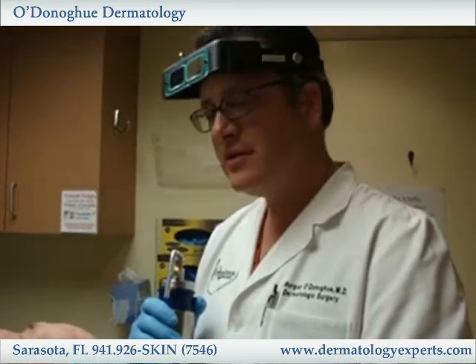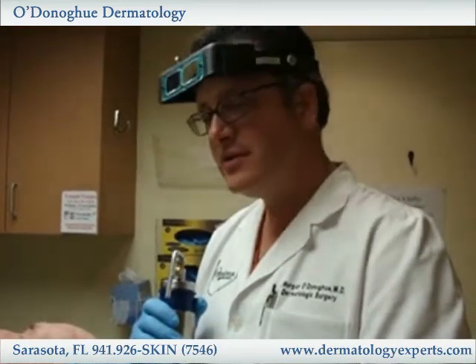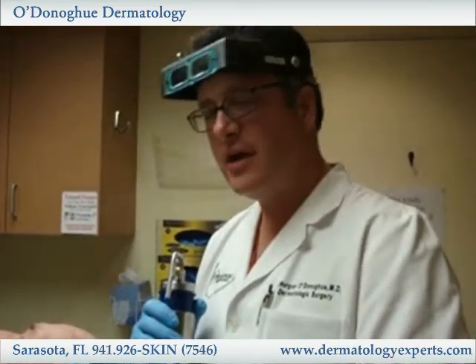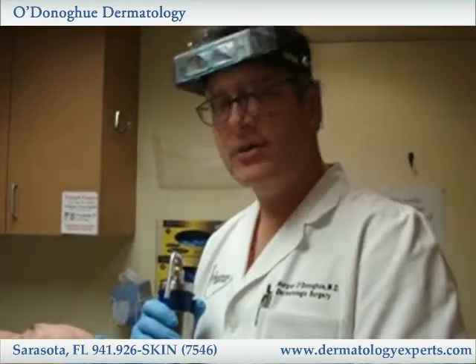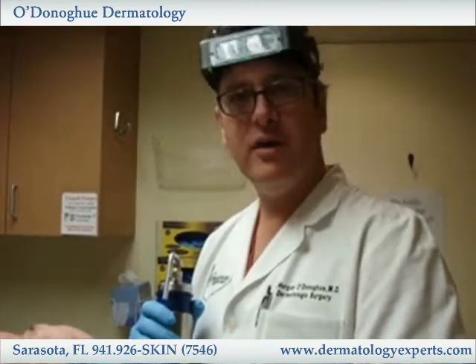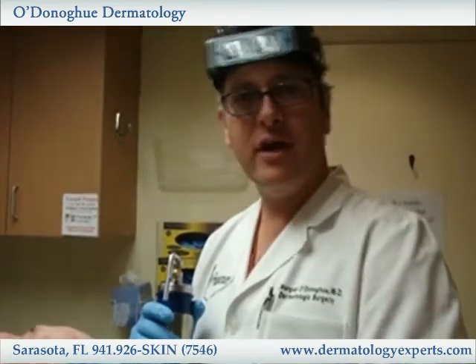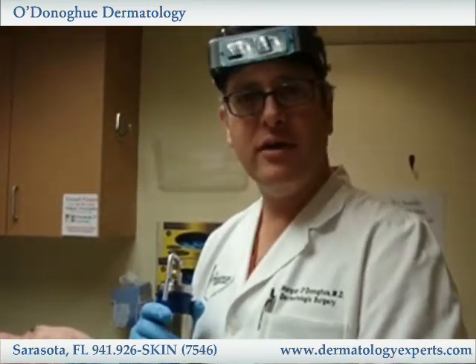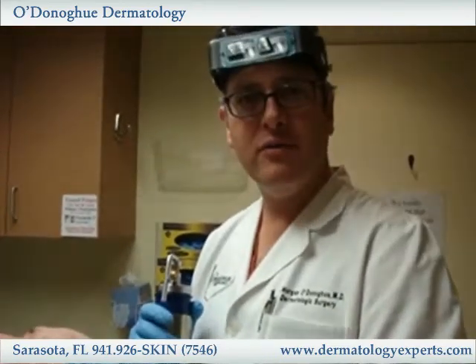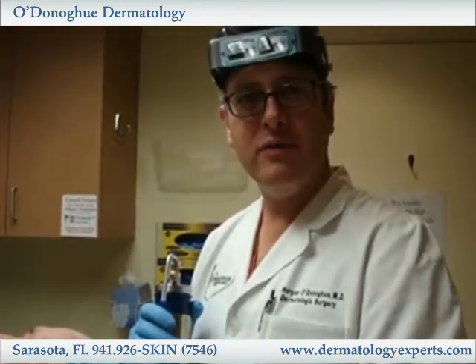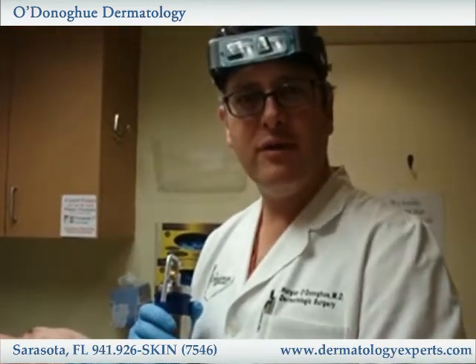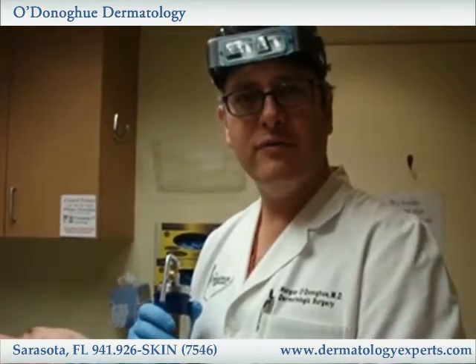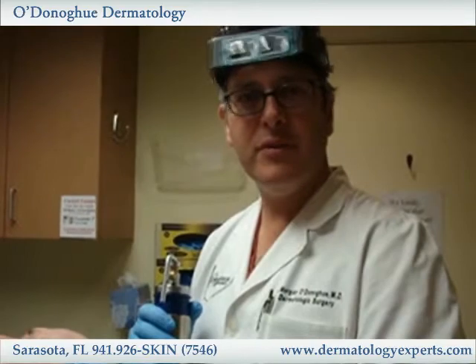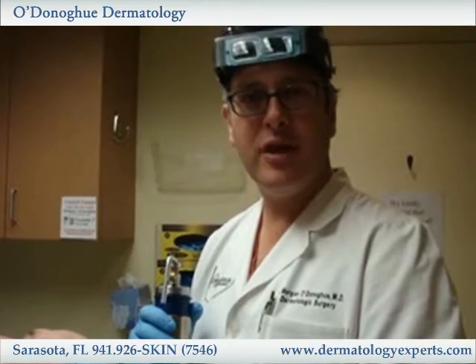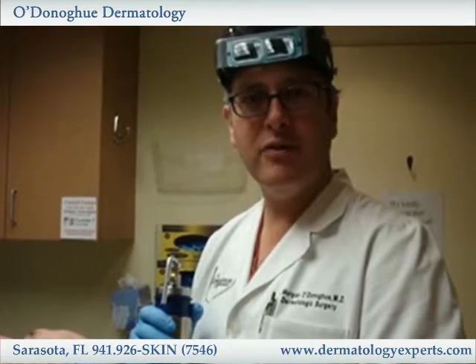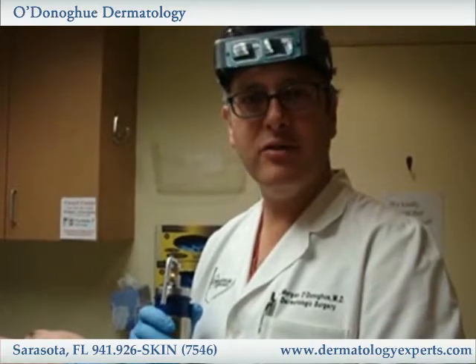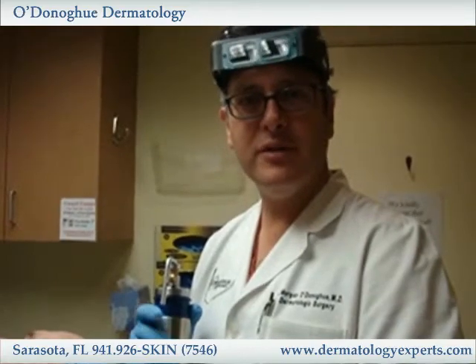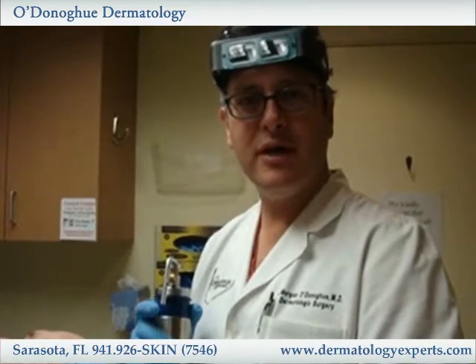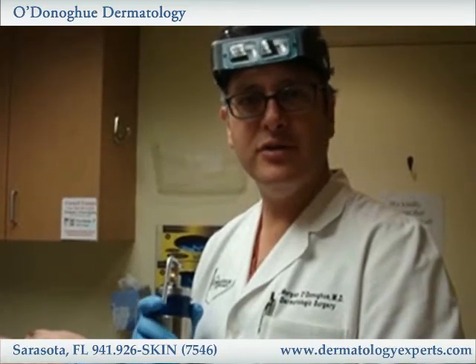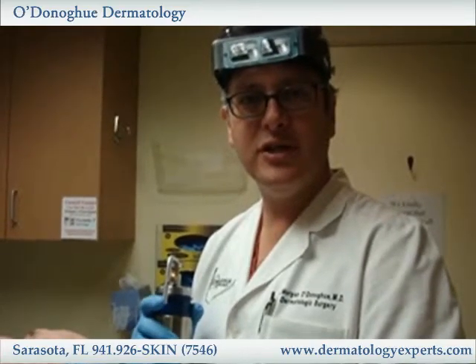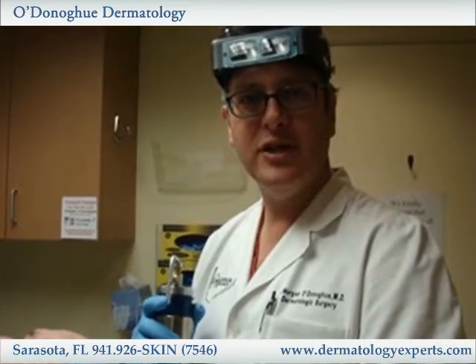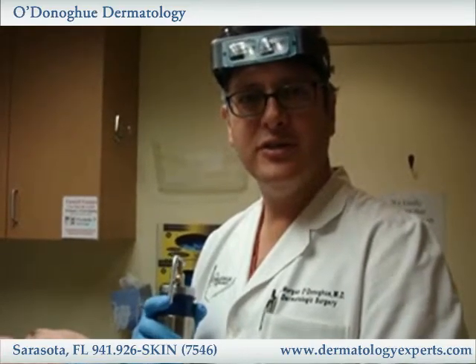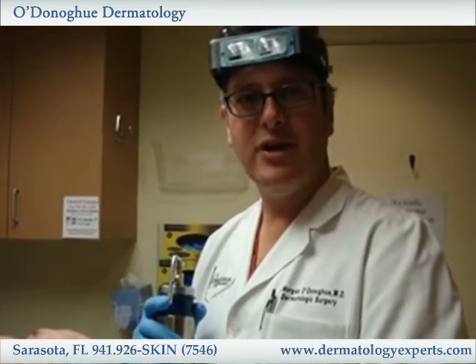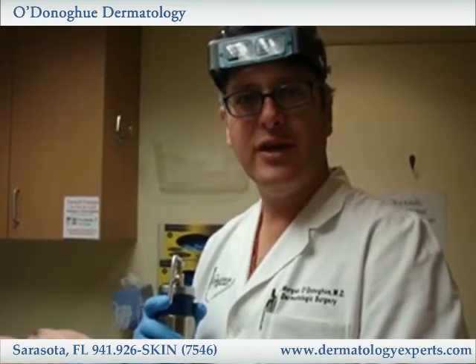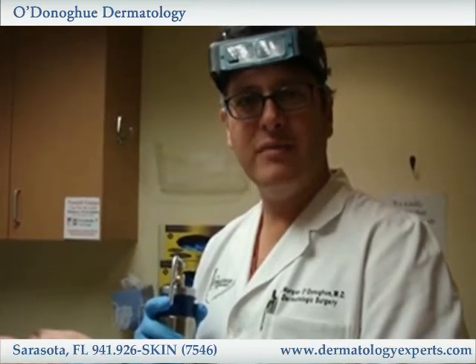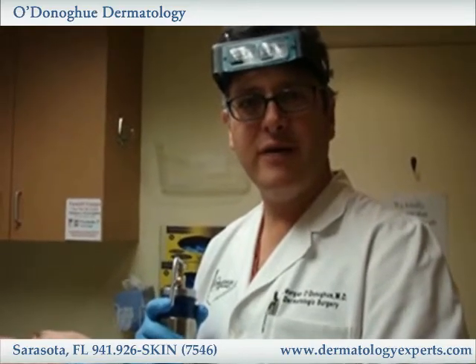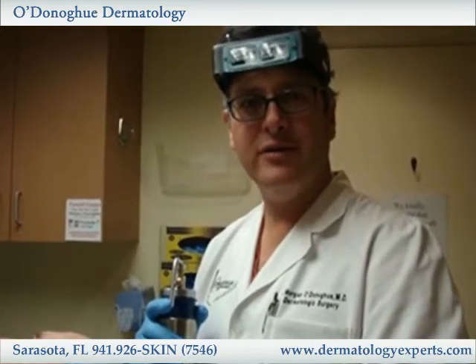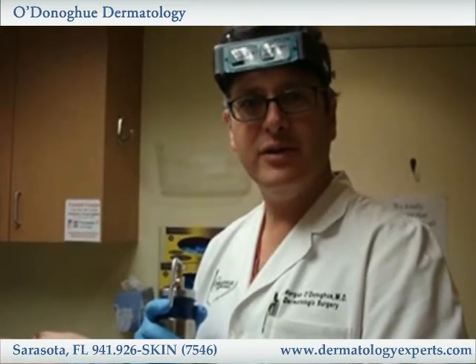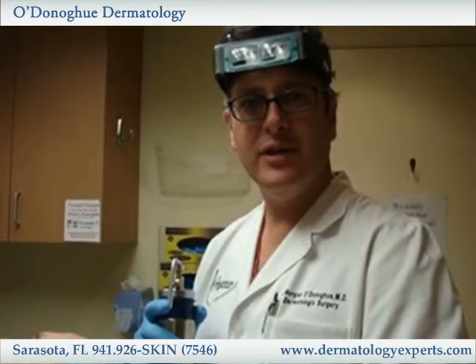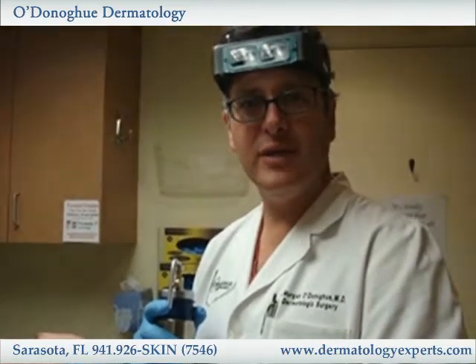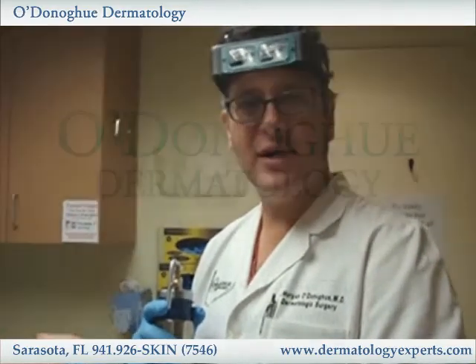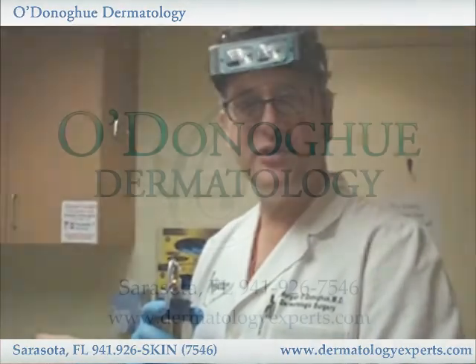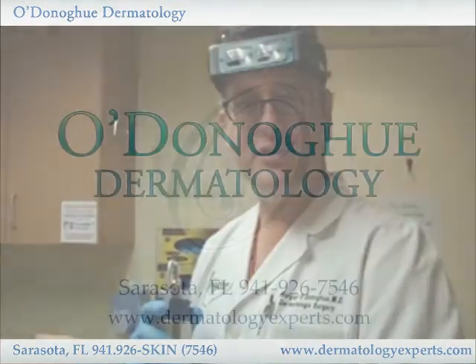This is Dr. O'Donoghue from O'Donoghue Dermatology, talking about liquid nitrogen.